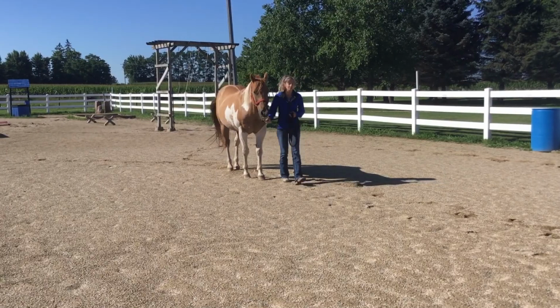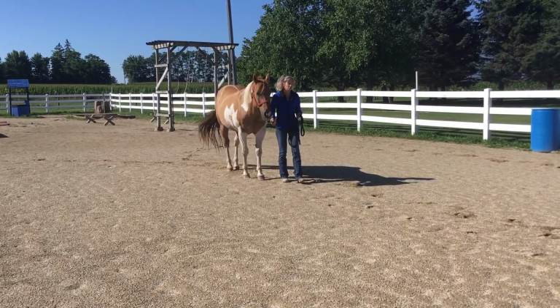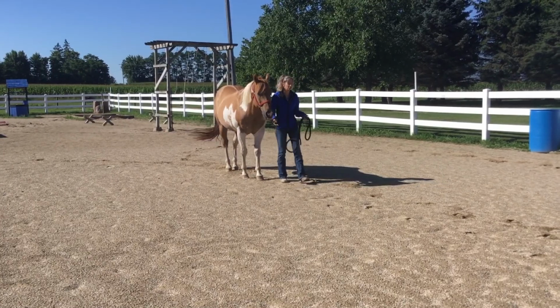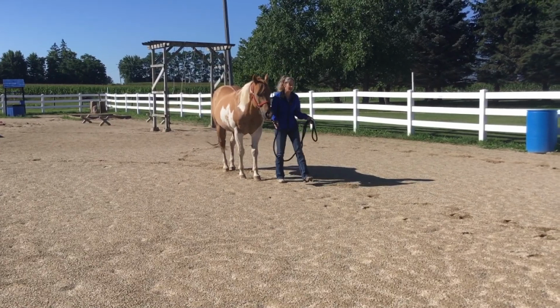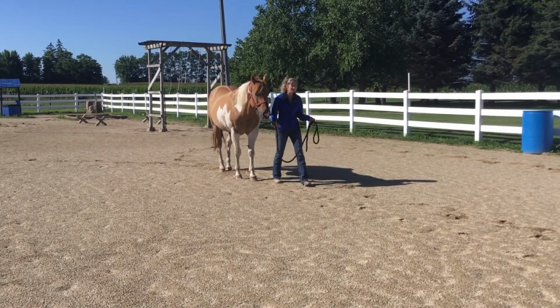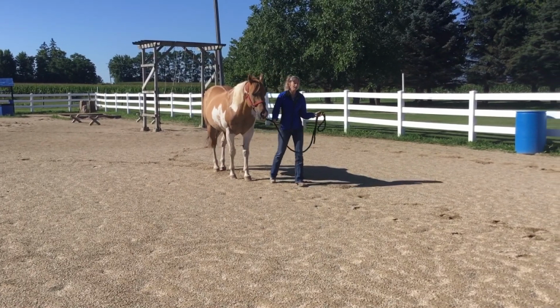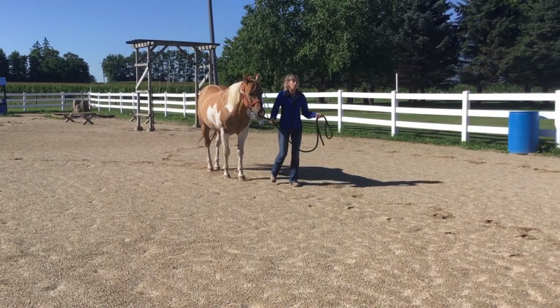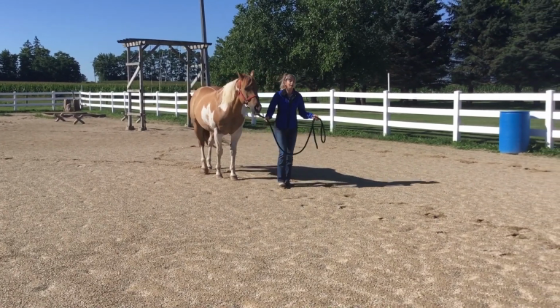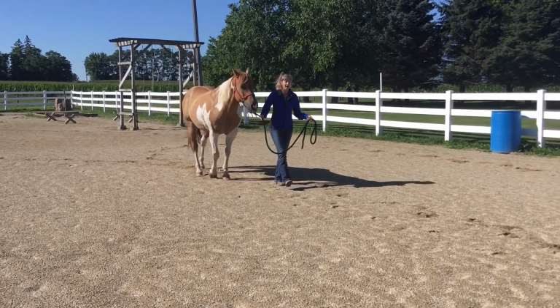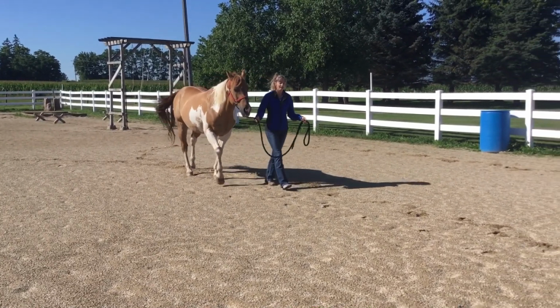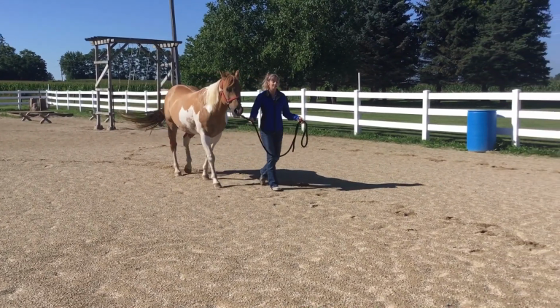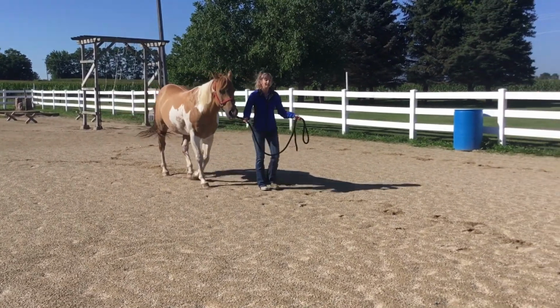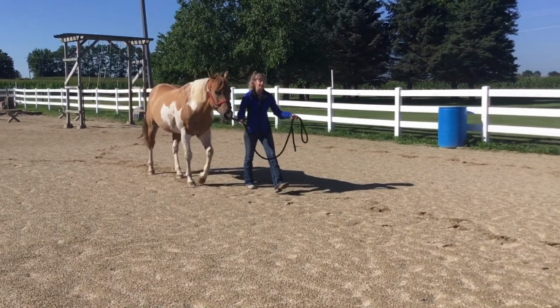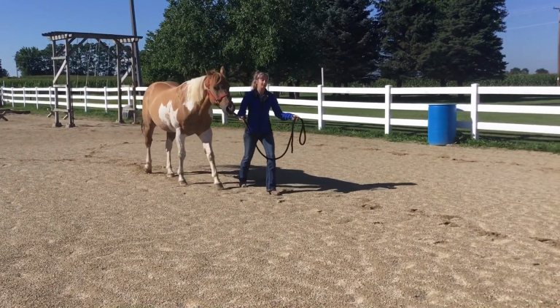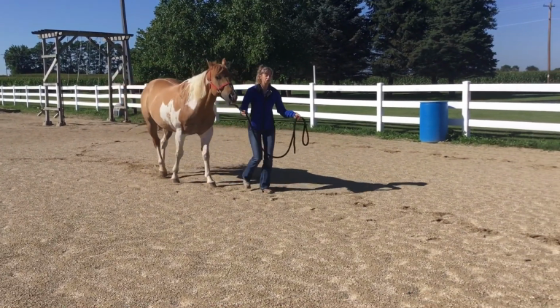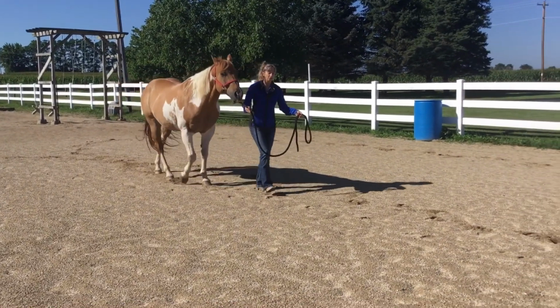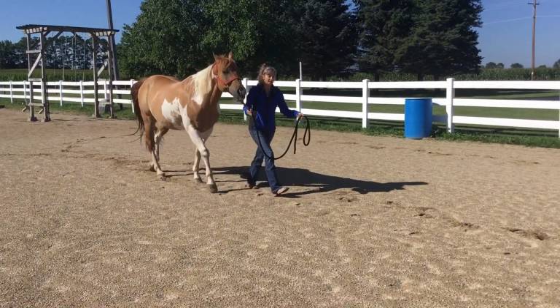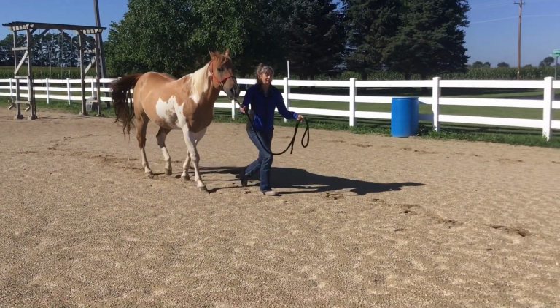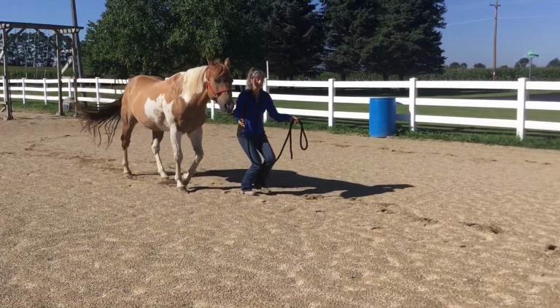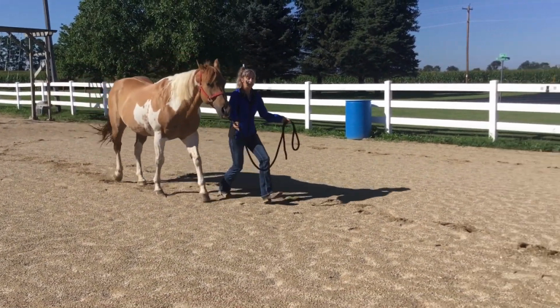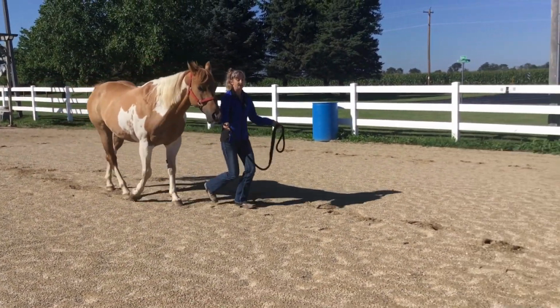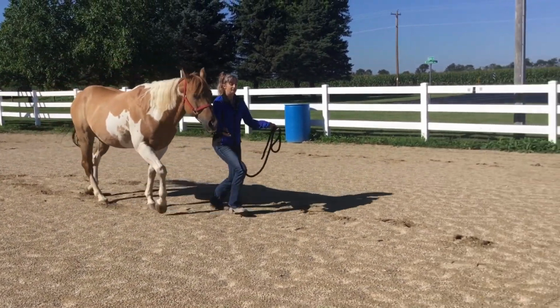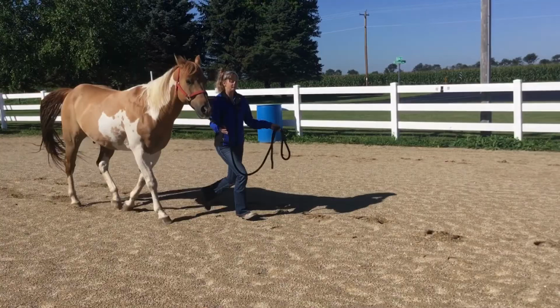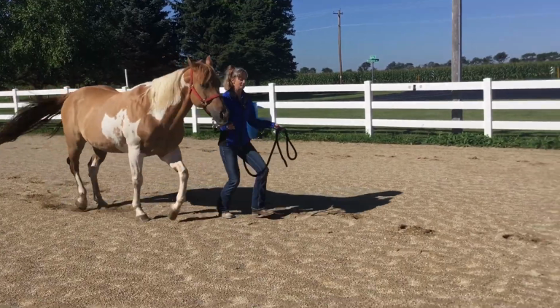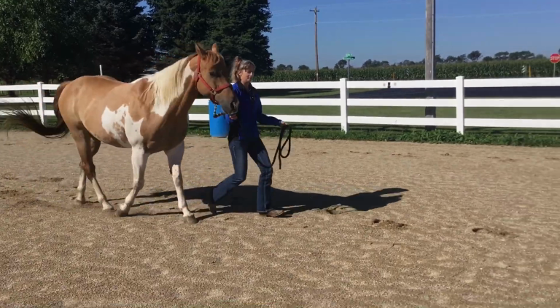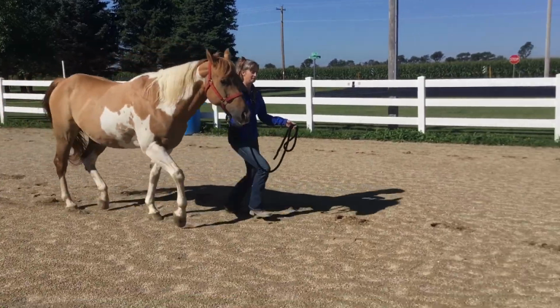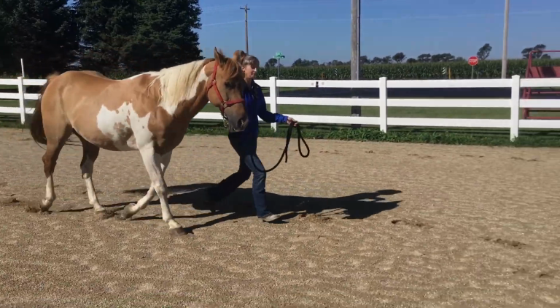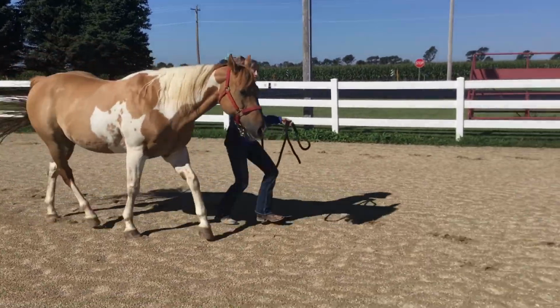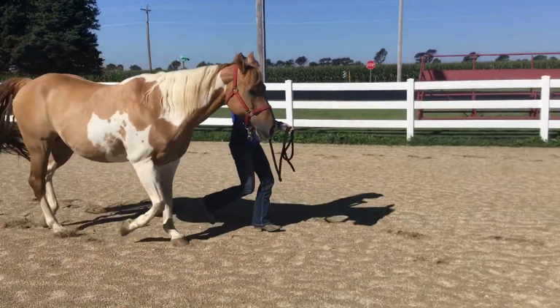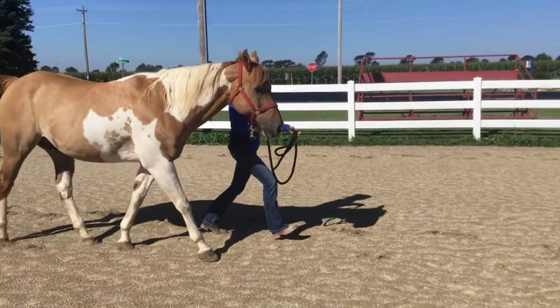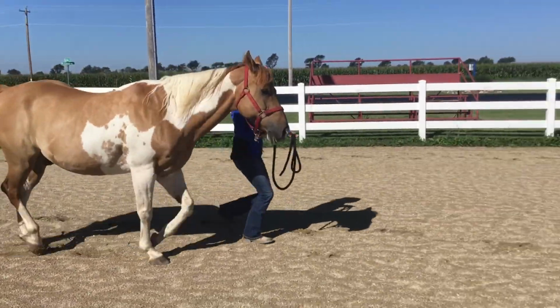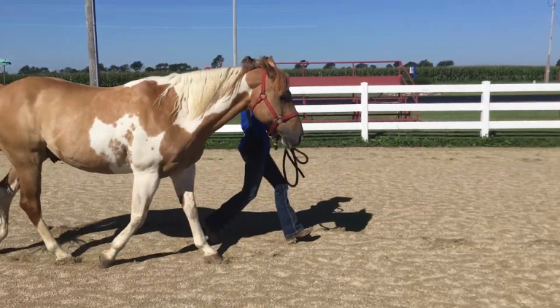Let me show you again — walk on and trot. Good boy.